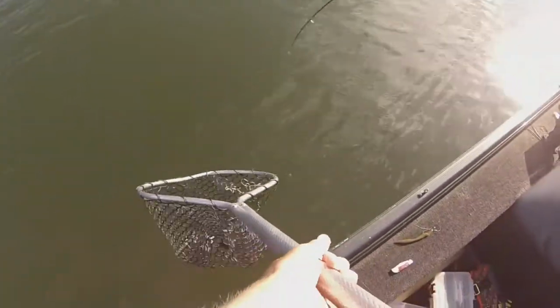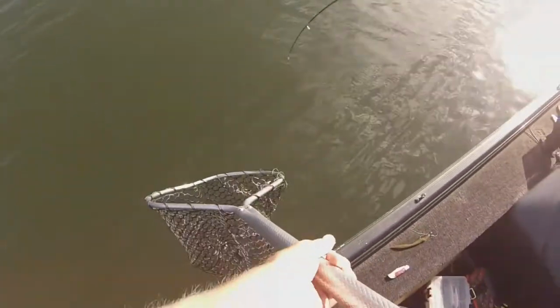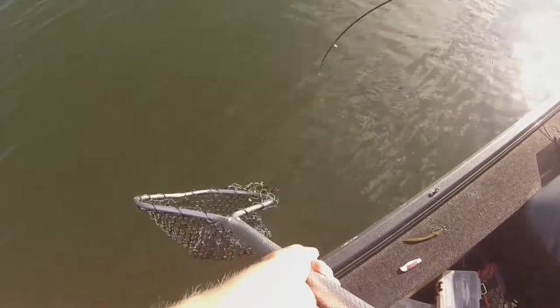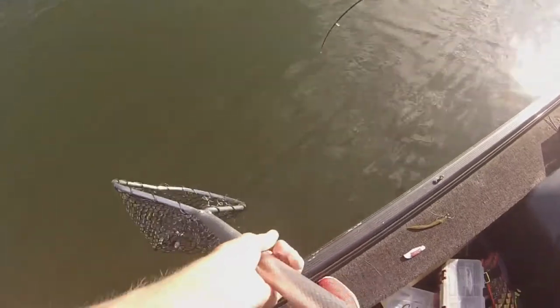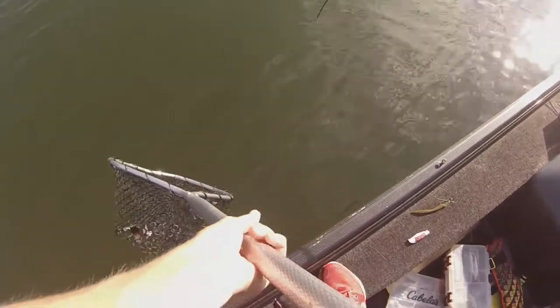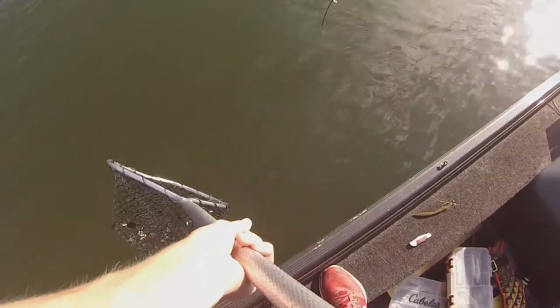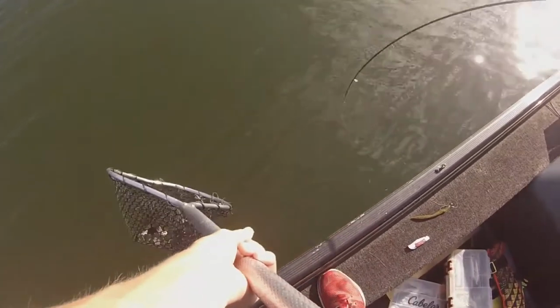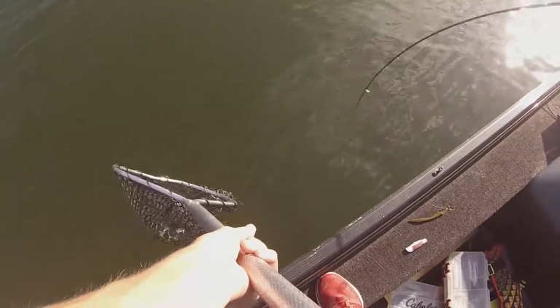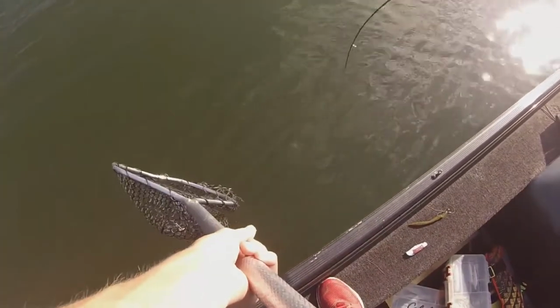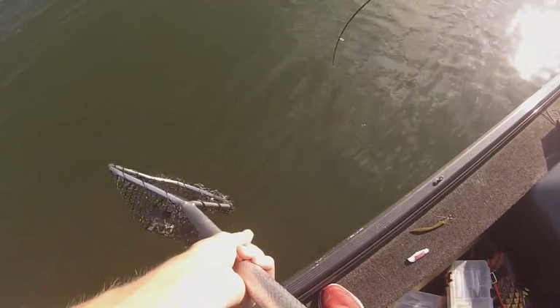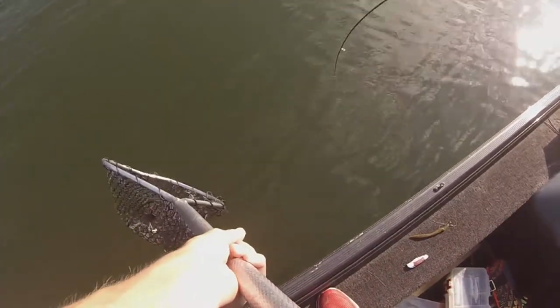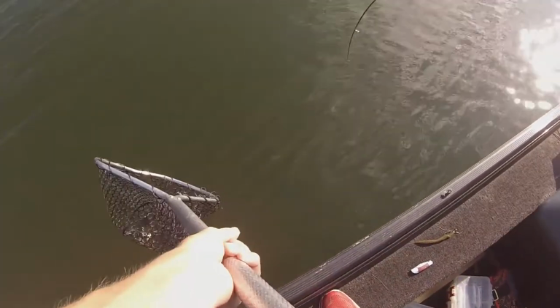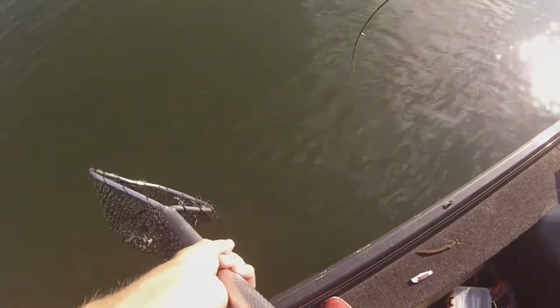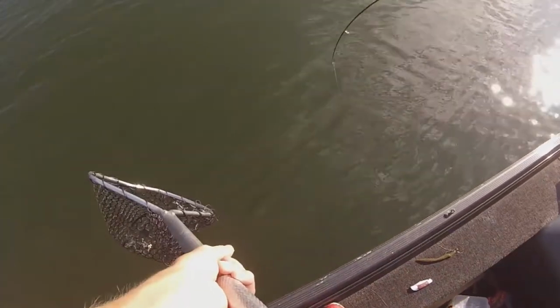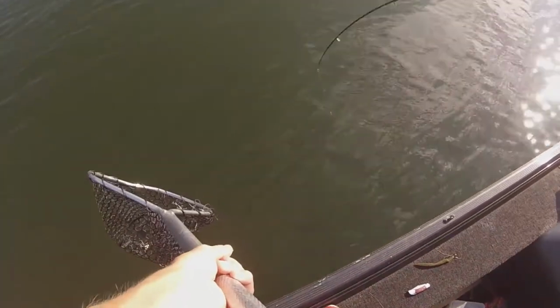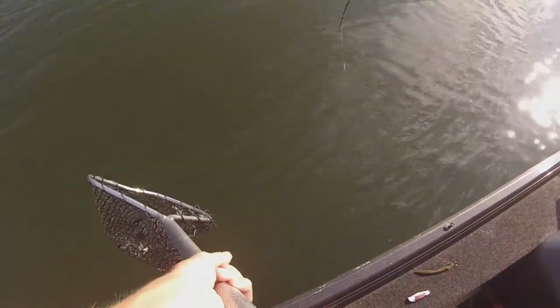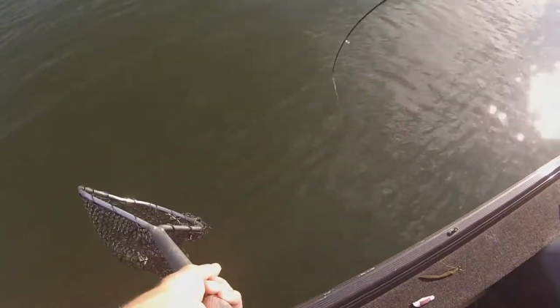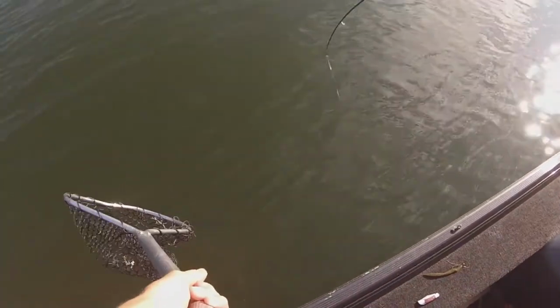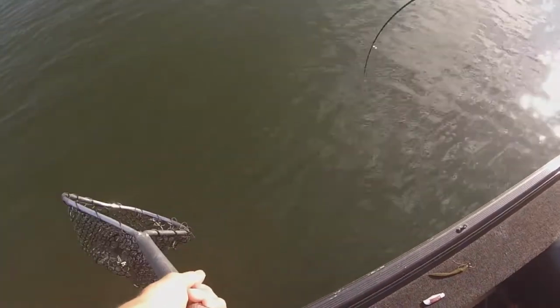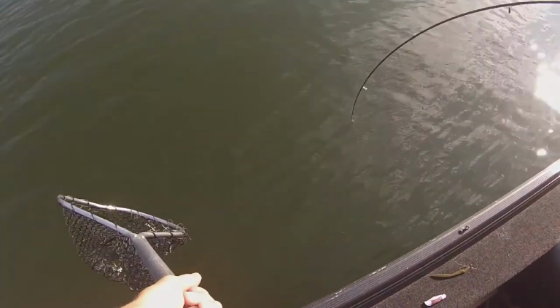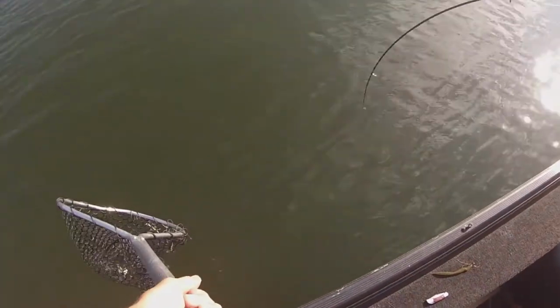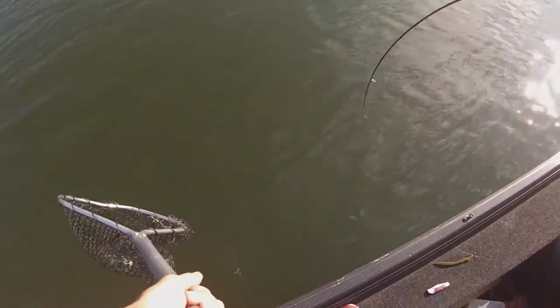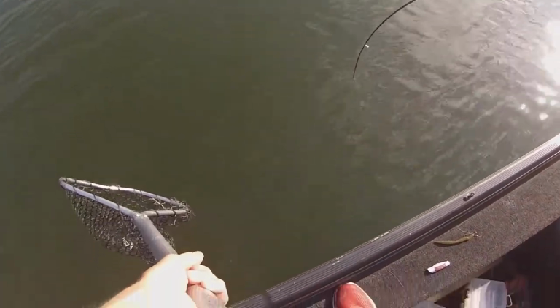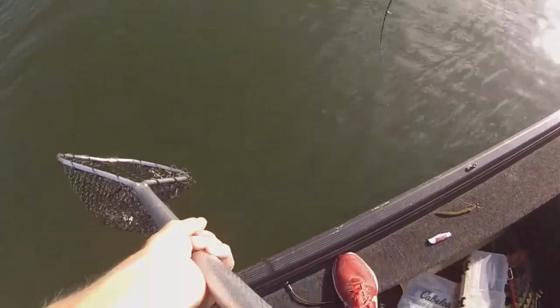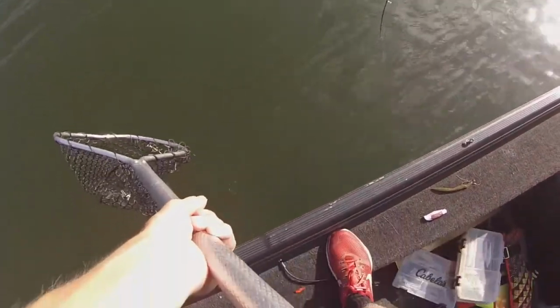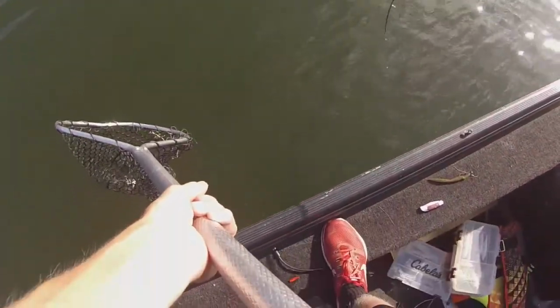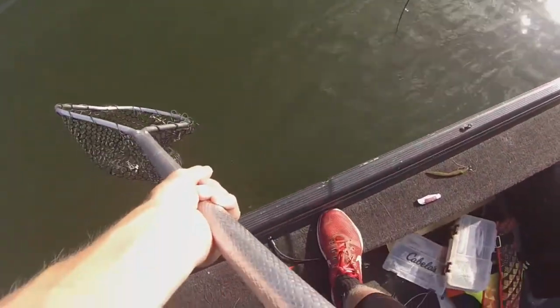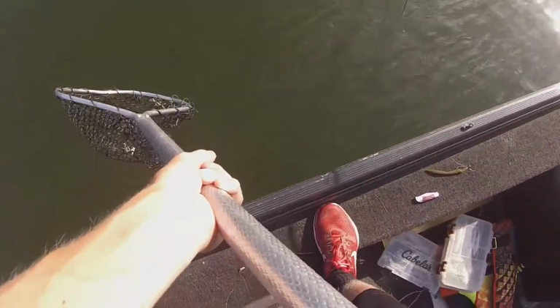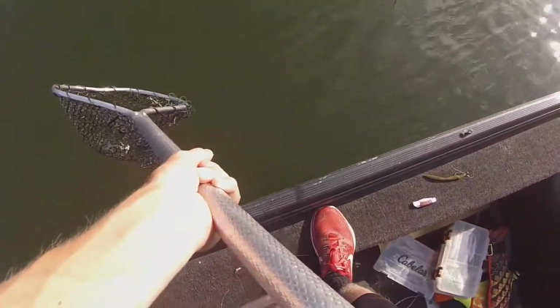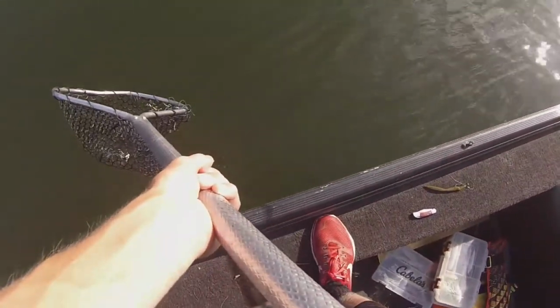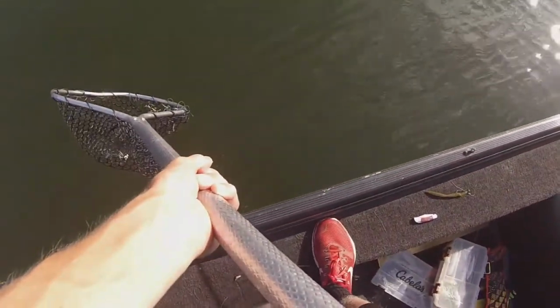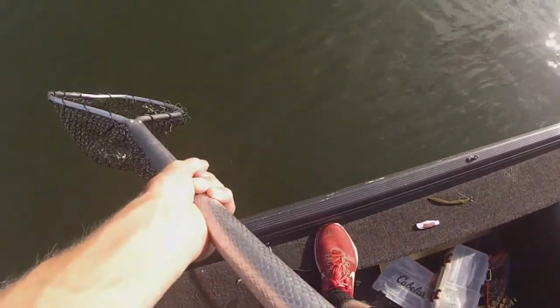Here, just bring it up to the net. Oh gosh. Oh dang, dude. That's a nice one.